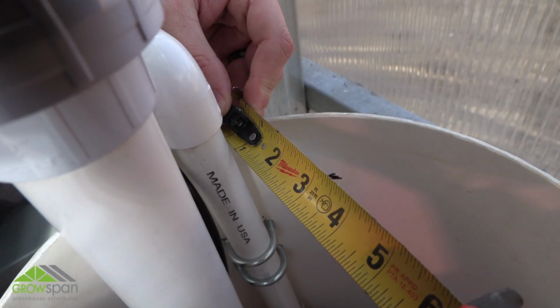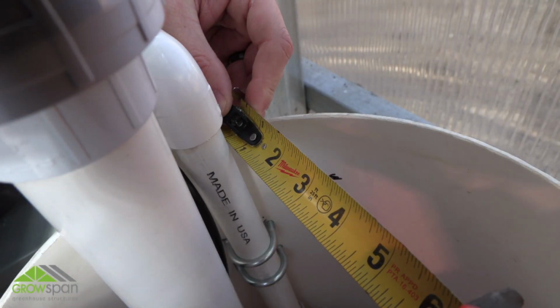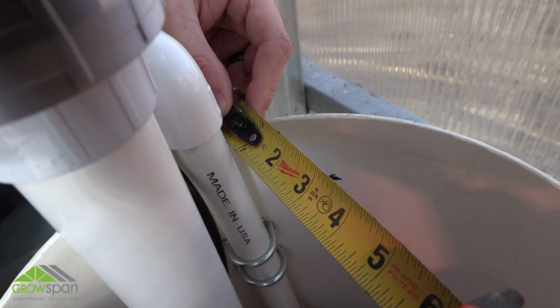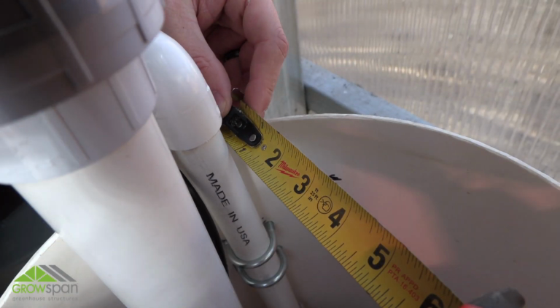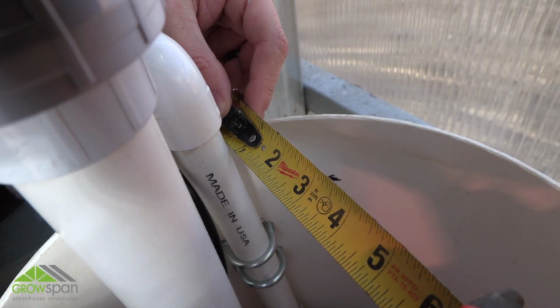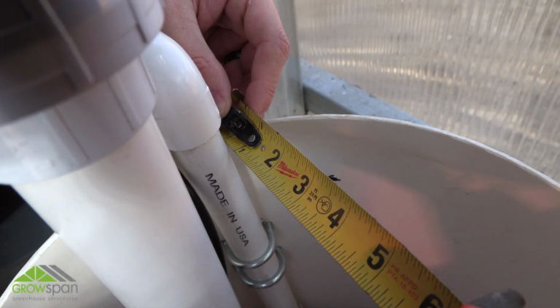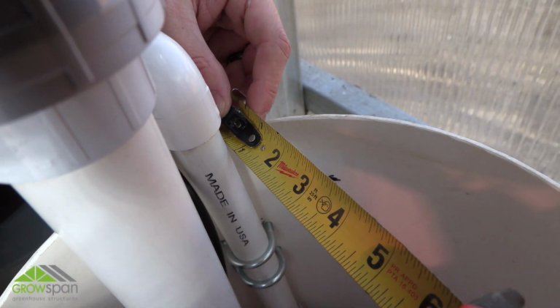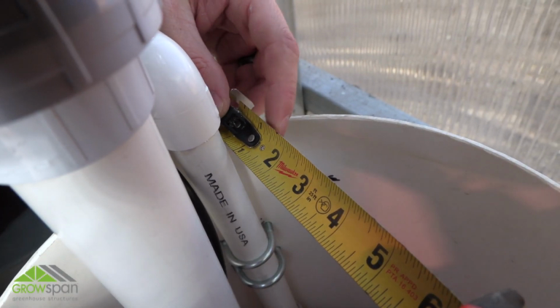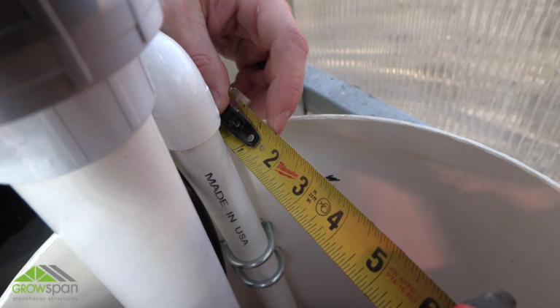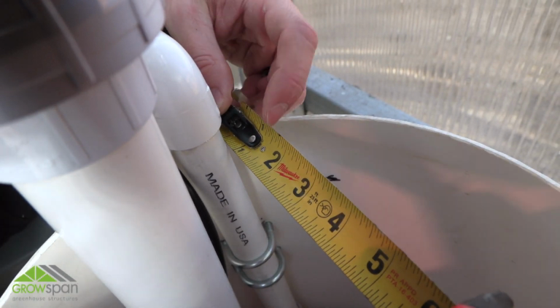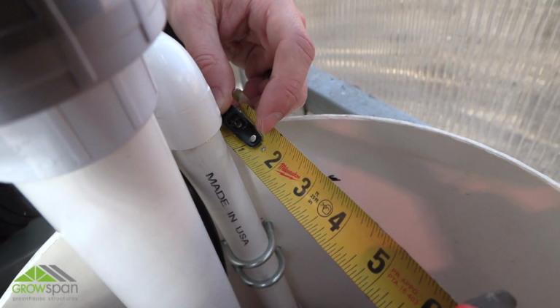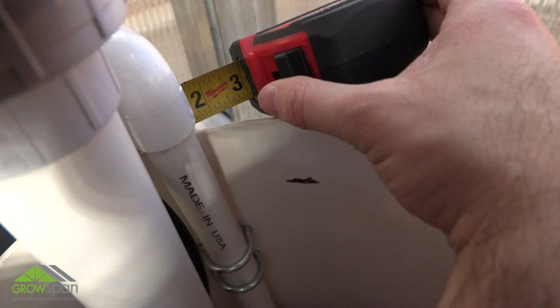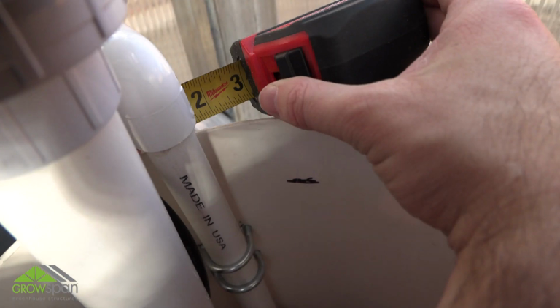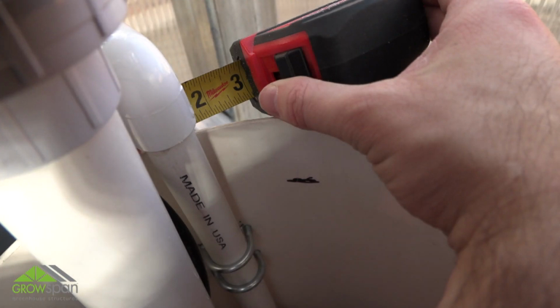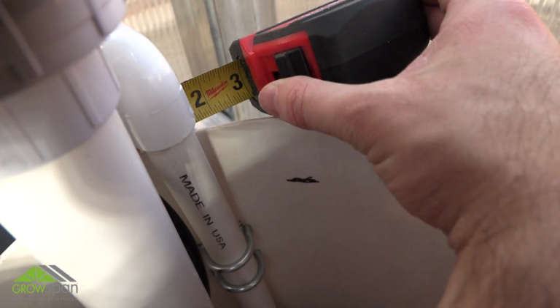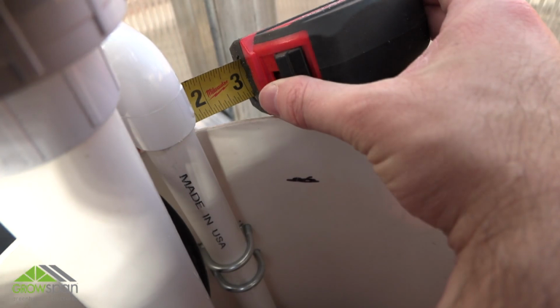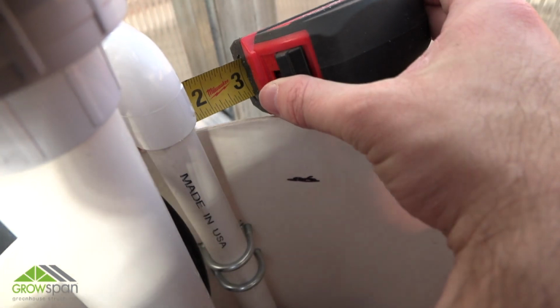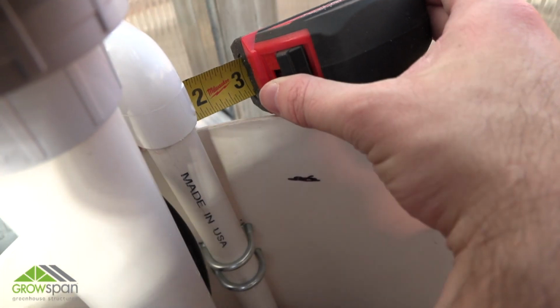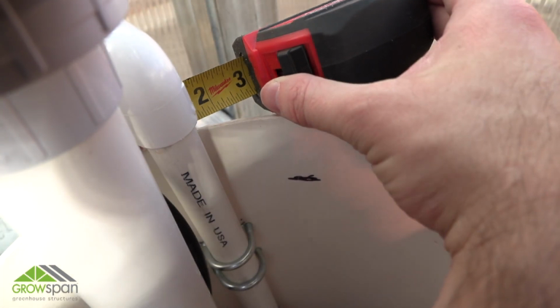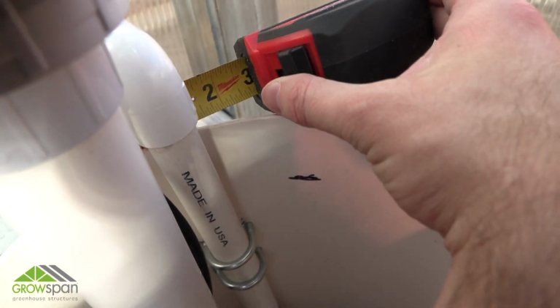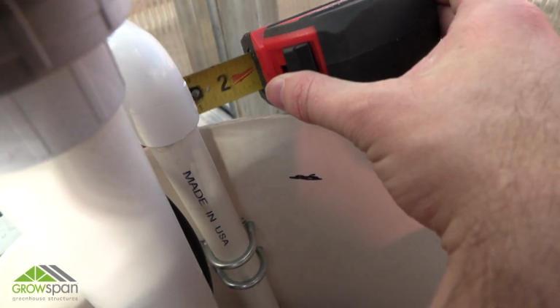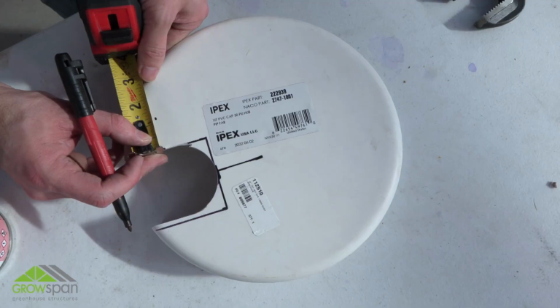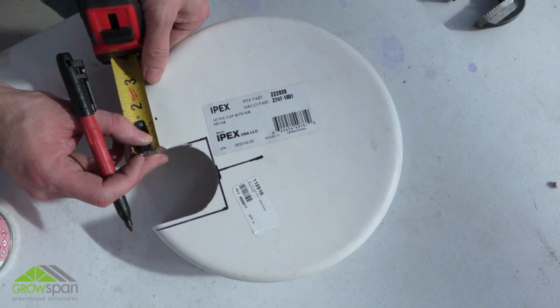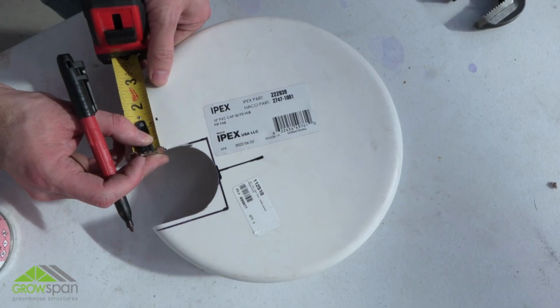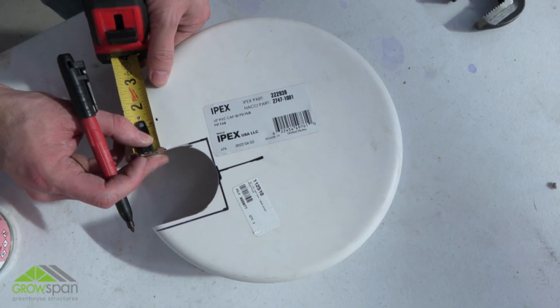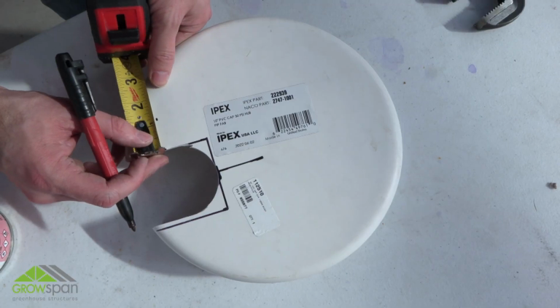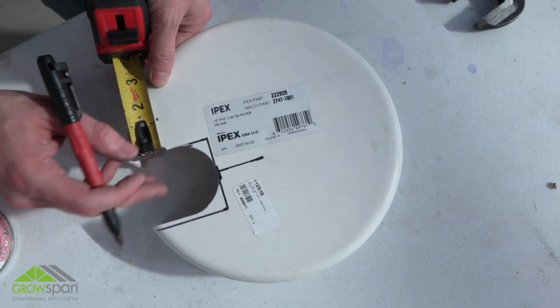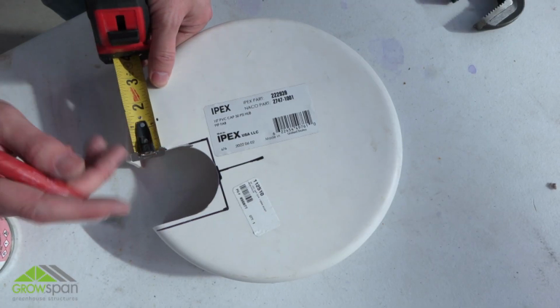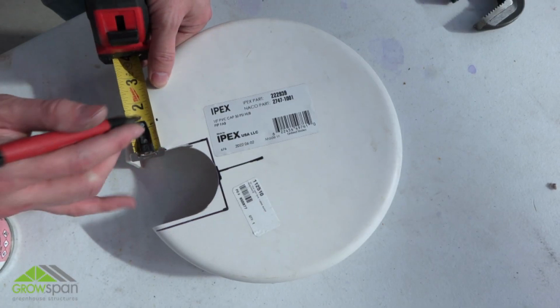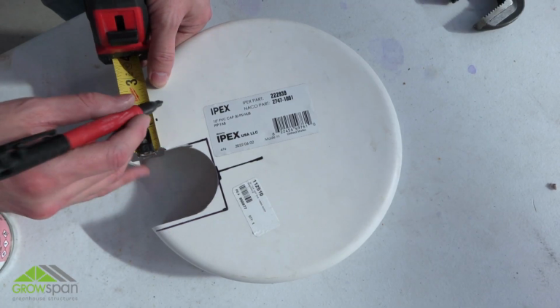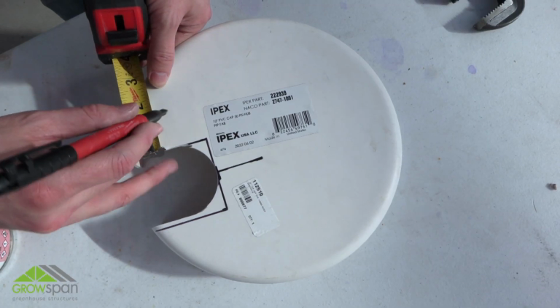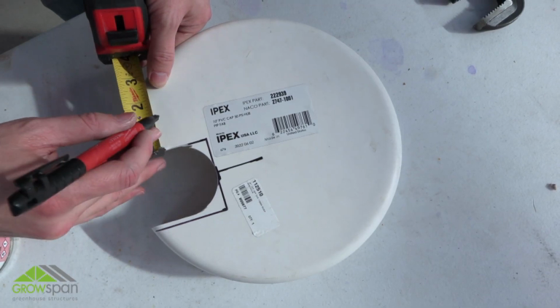Measure and trim the reservoir tank lid to fit with the addition of the main water supply shutoff valve assembly.